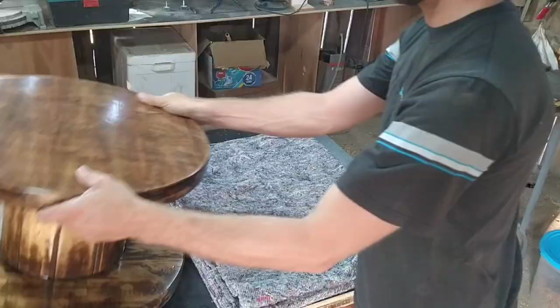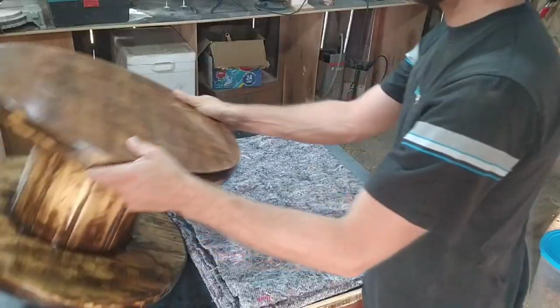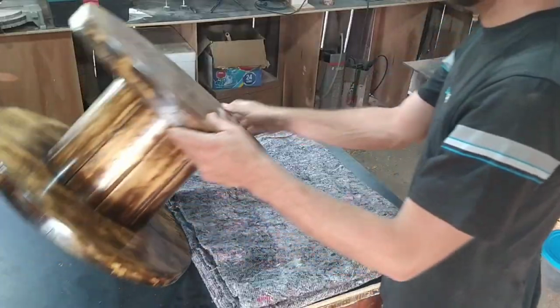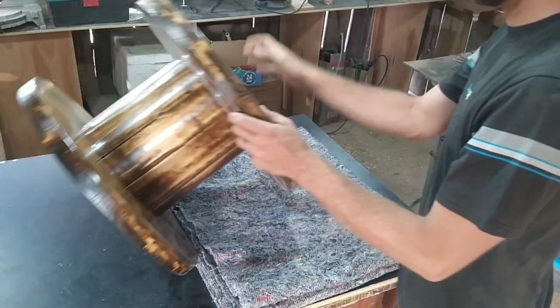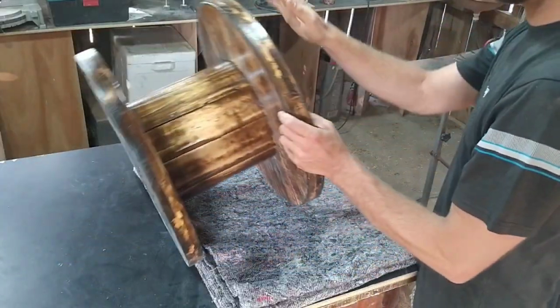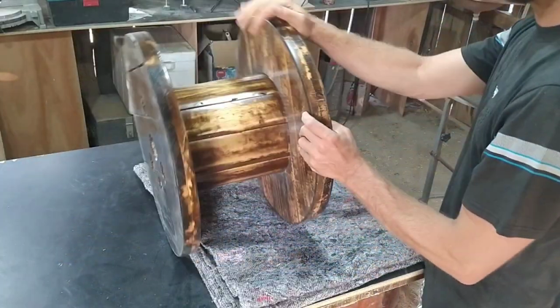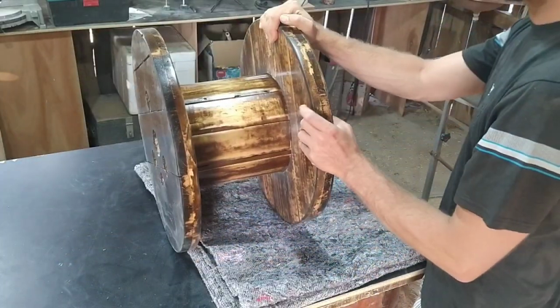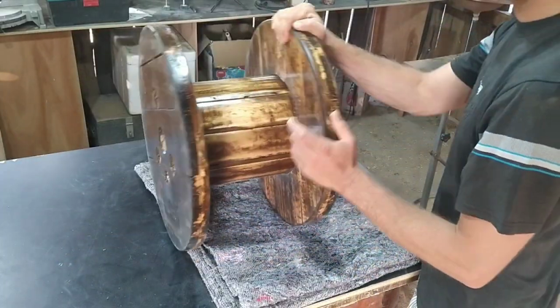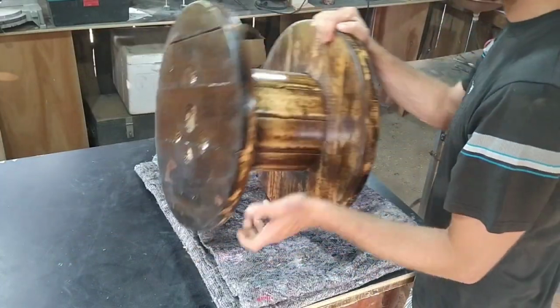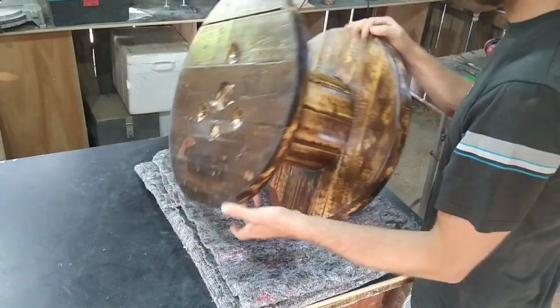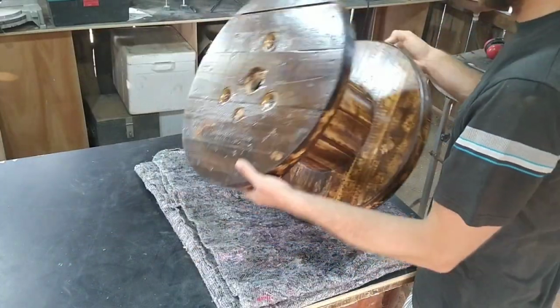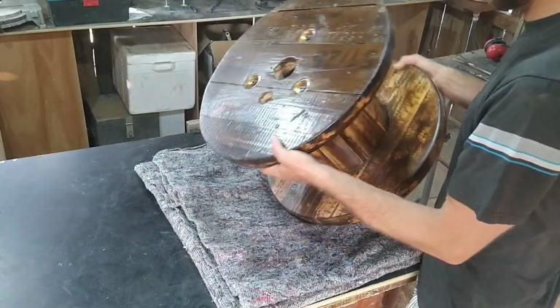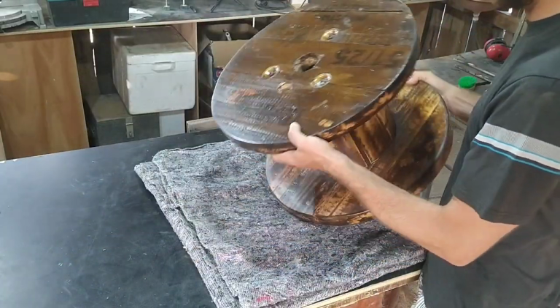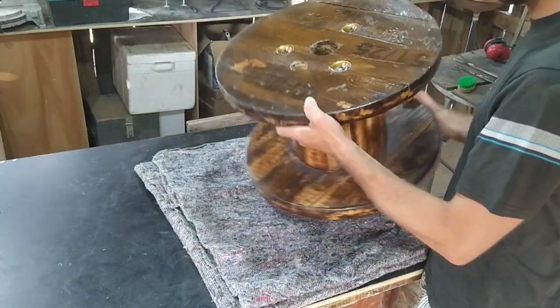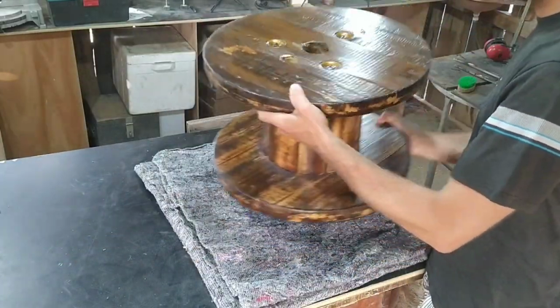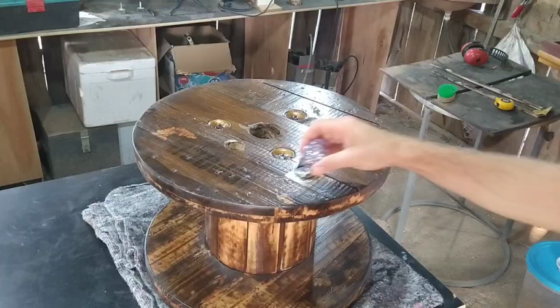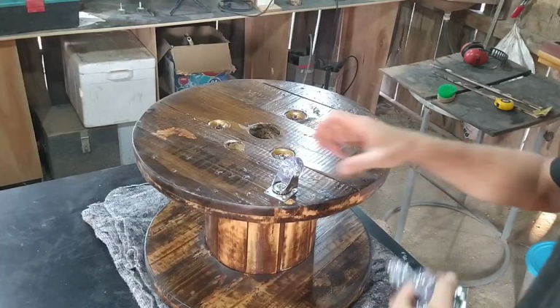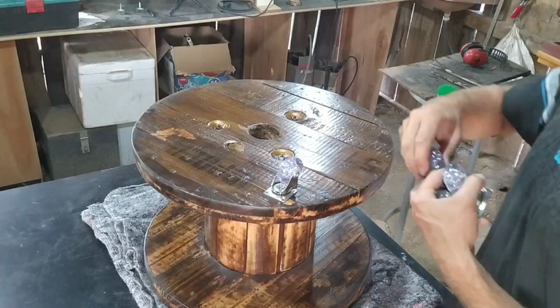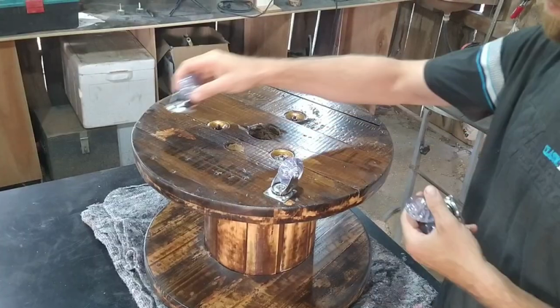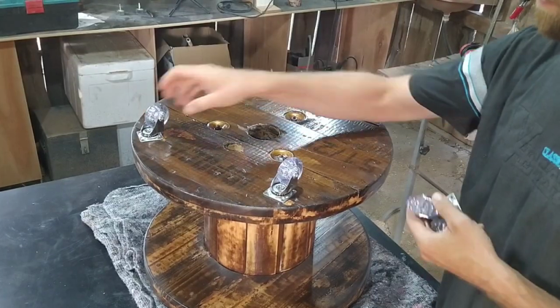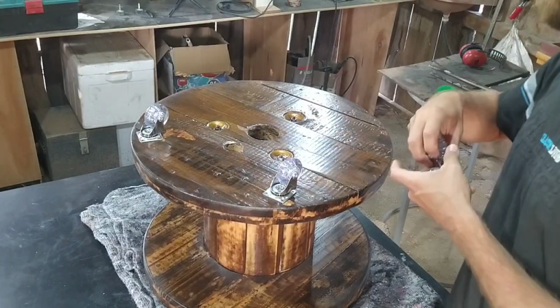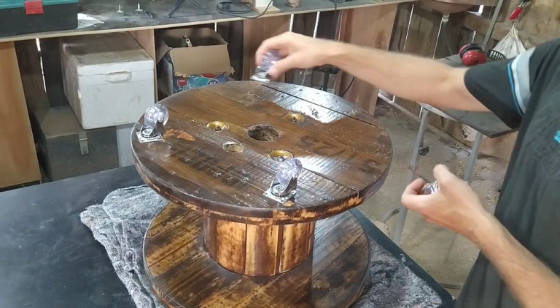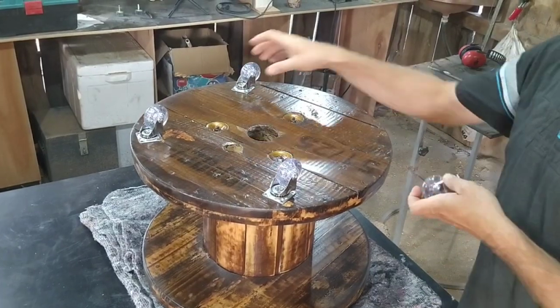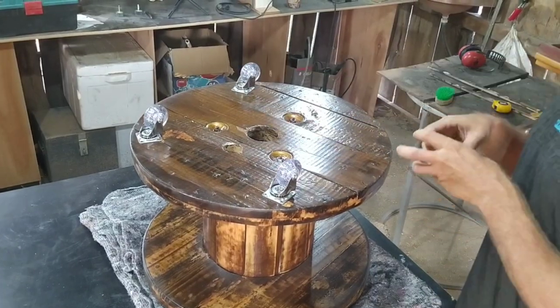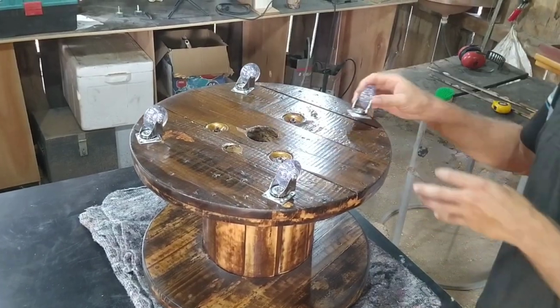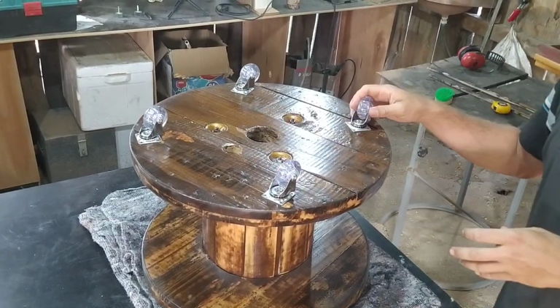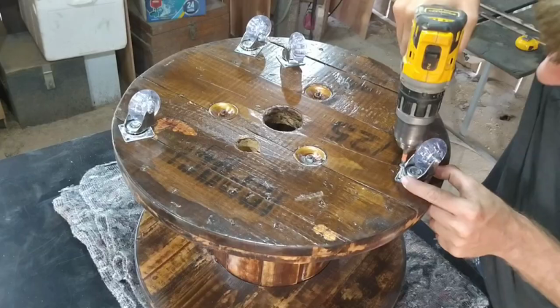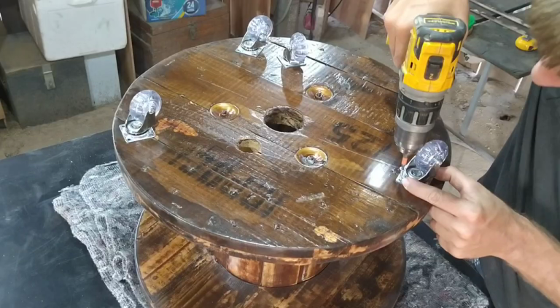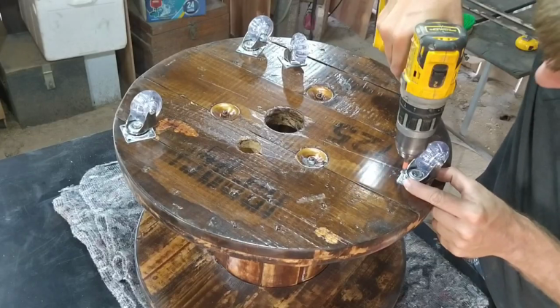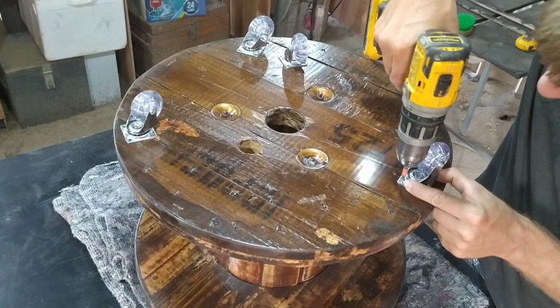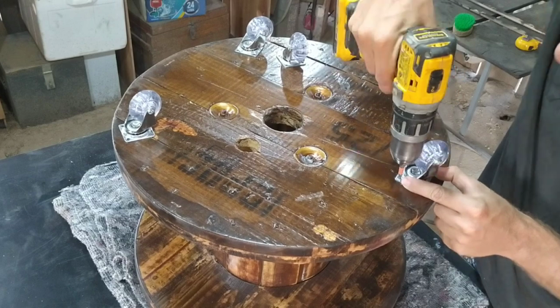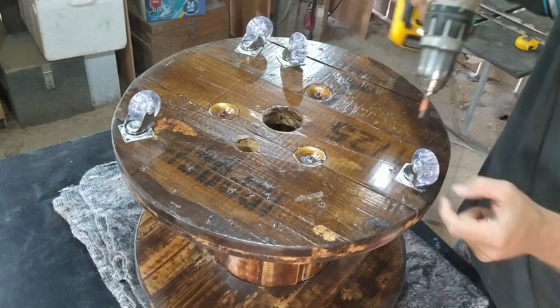After a finish coat of varnish, I put some wheels on the bottom to make it more maneuverable.